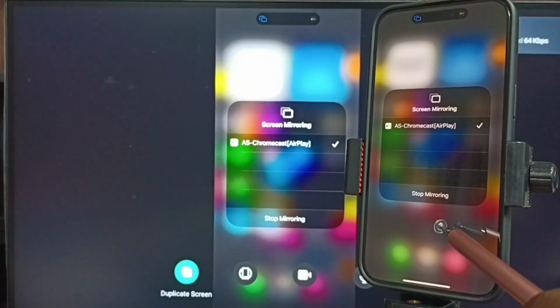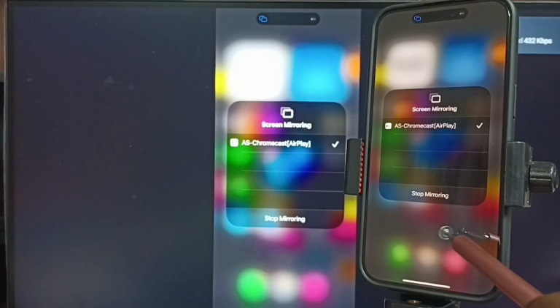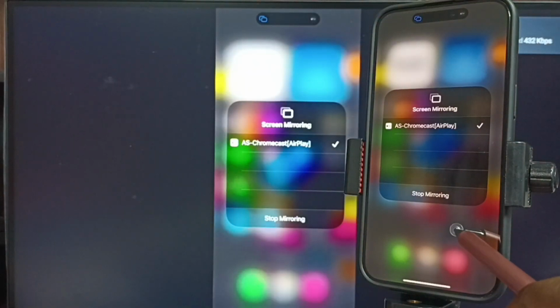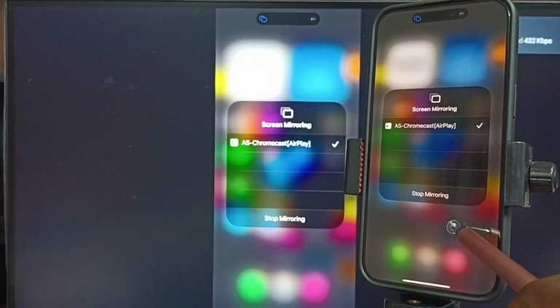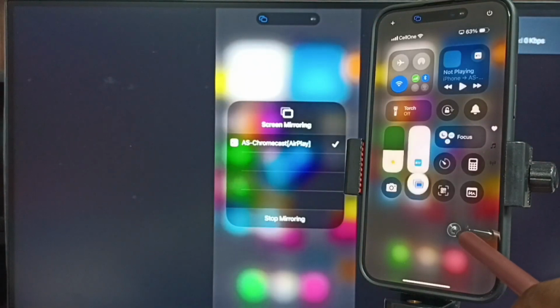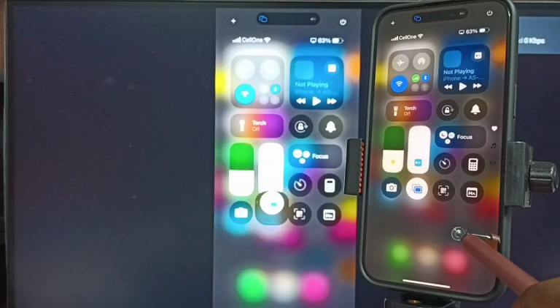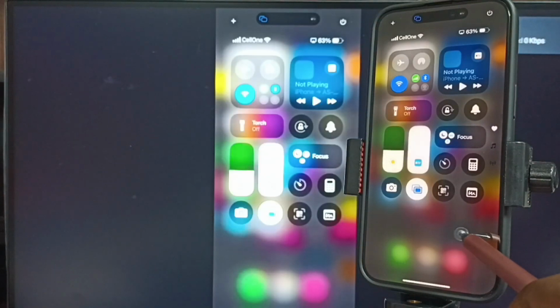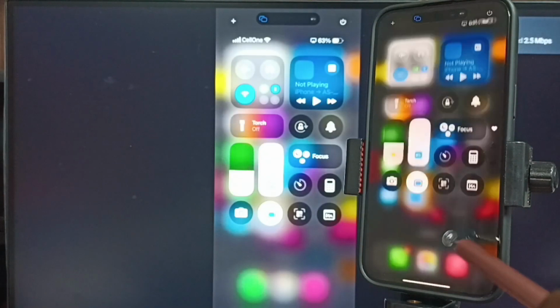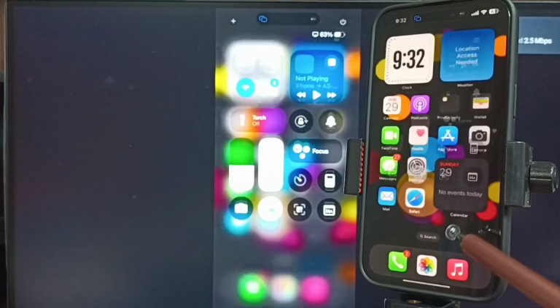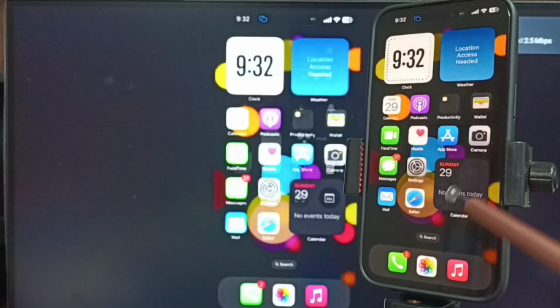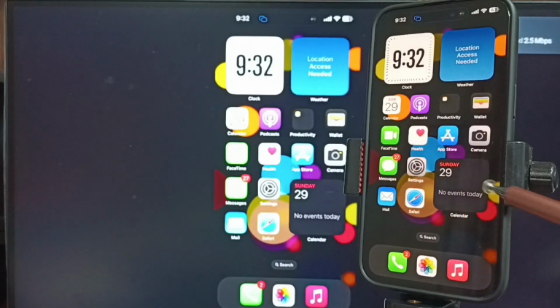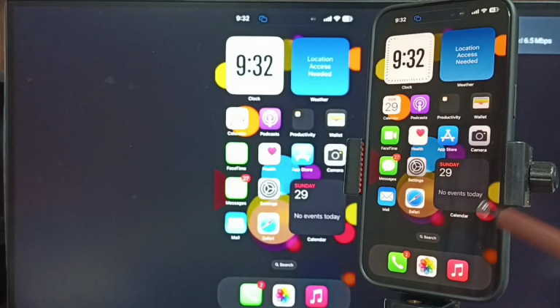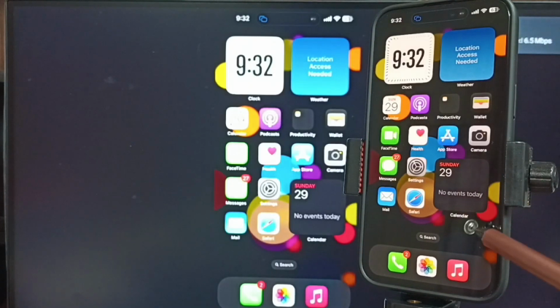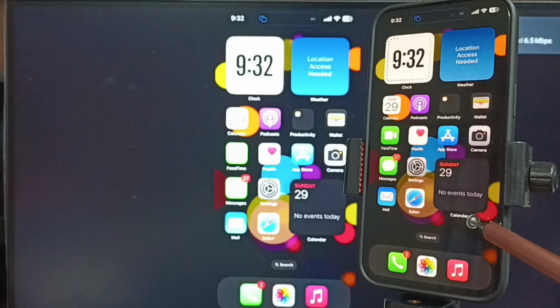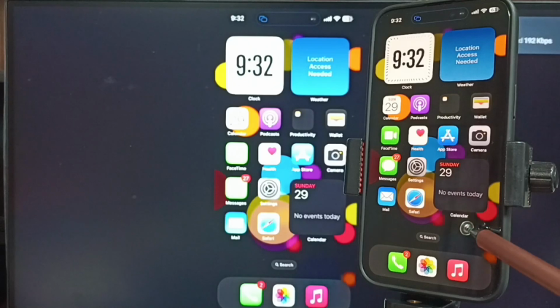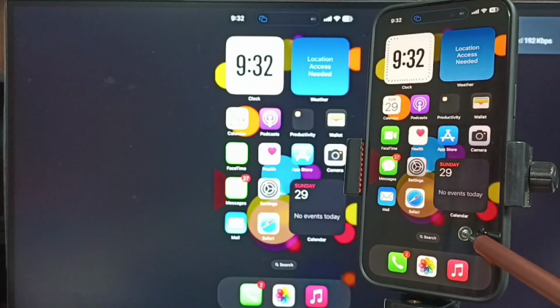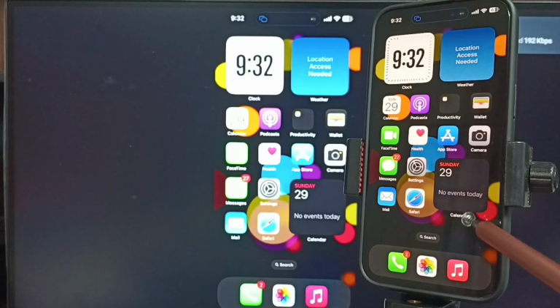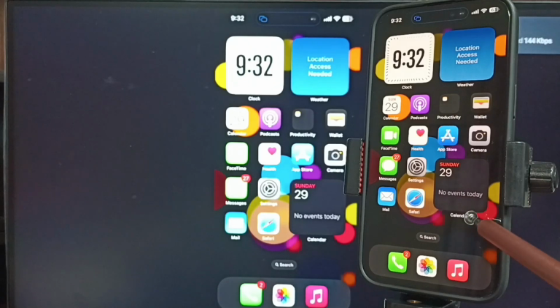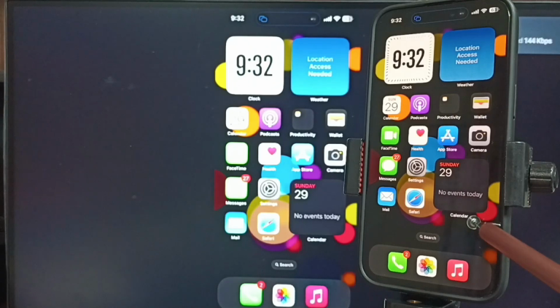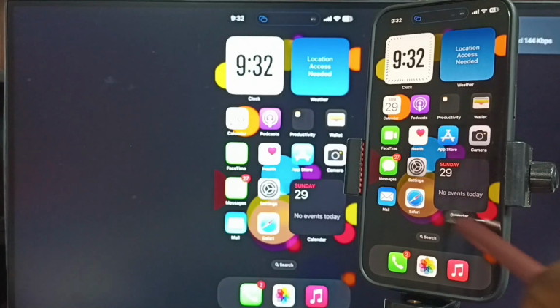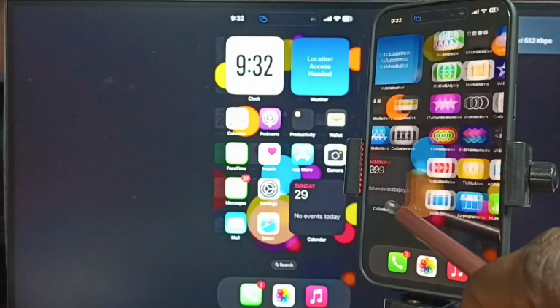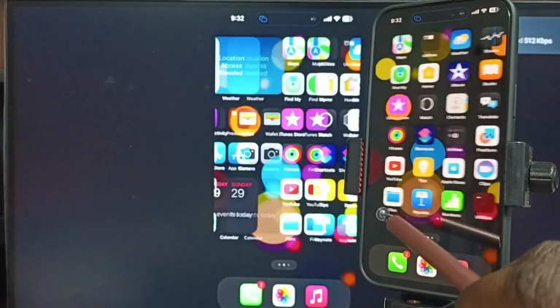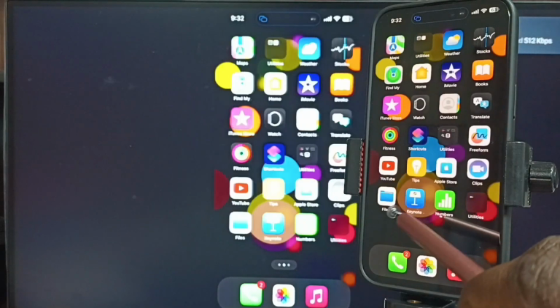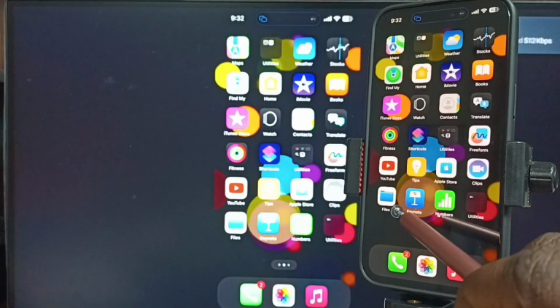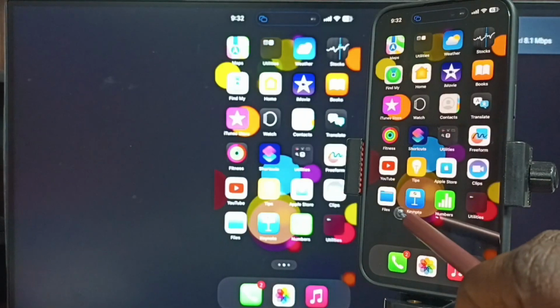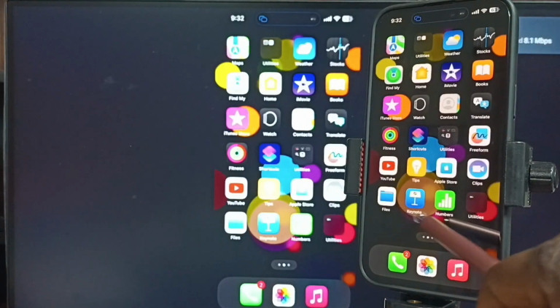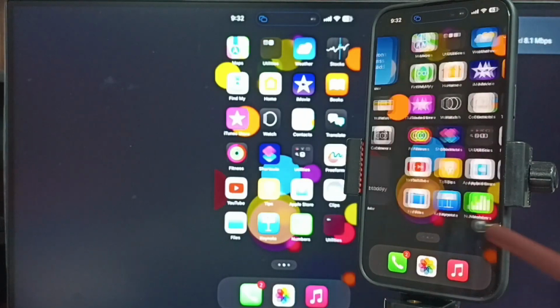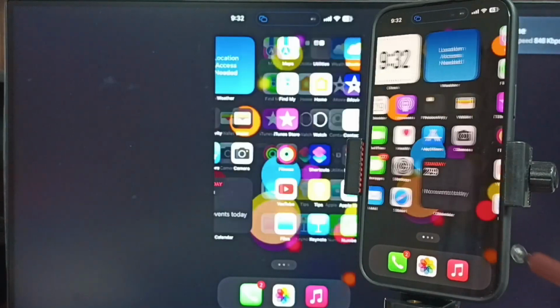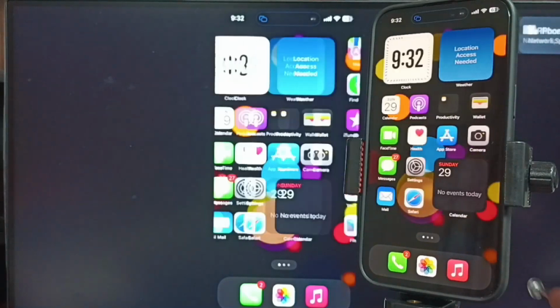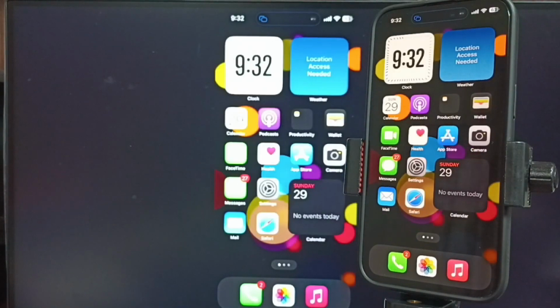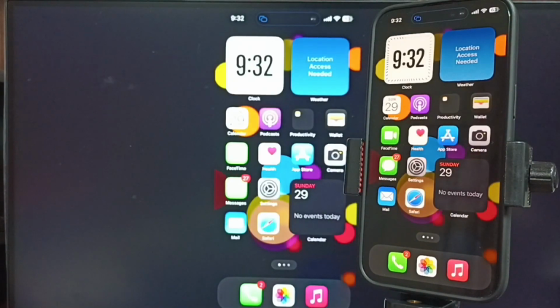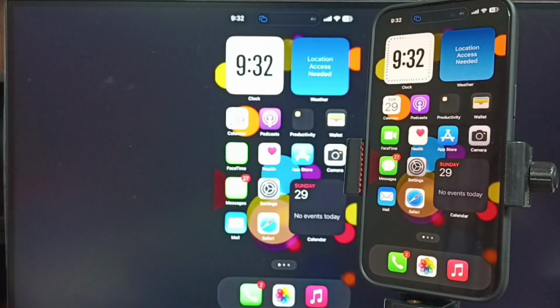Screen mirroring is working. This way we can do screen mirroring using AirPlay.